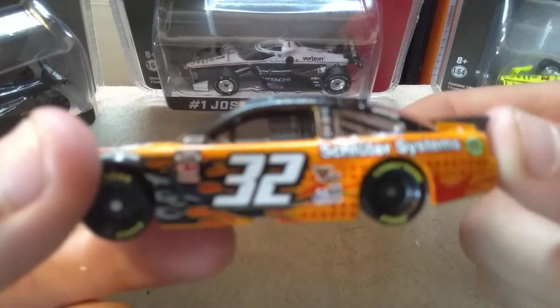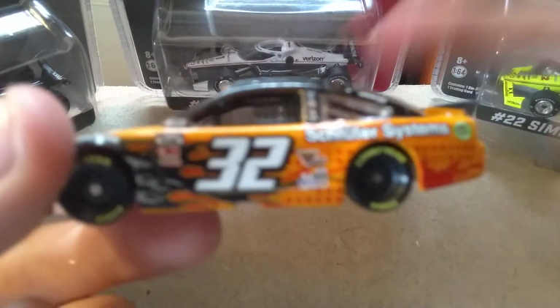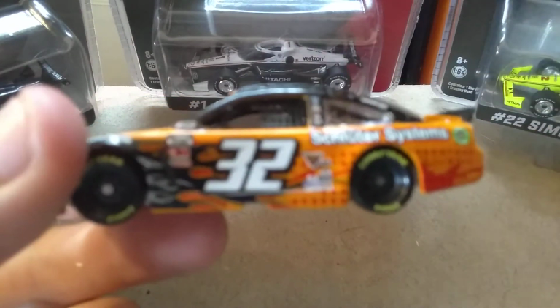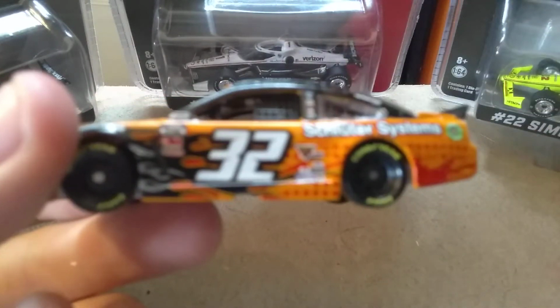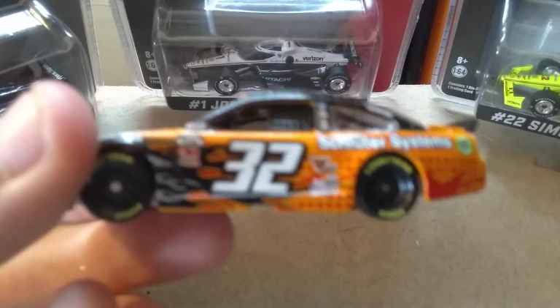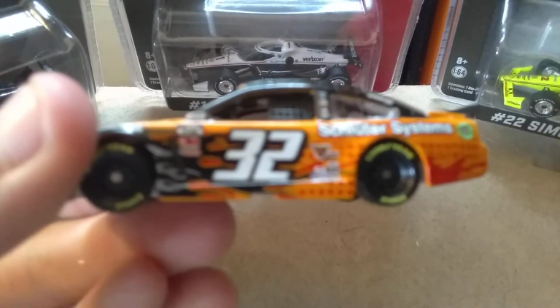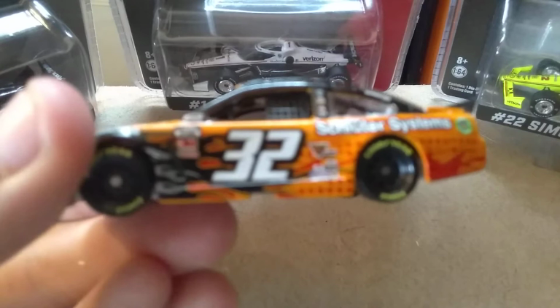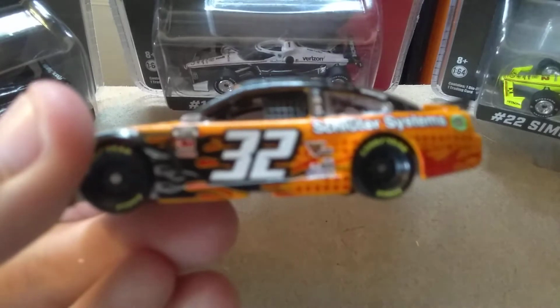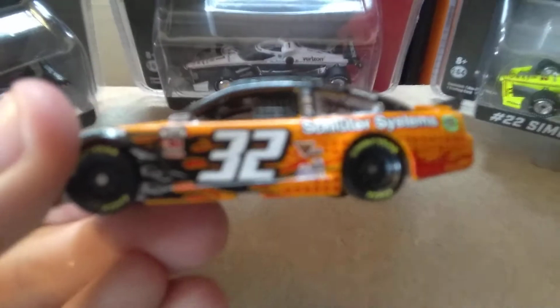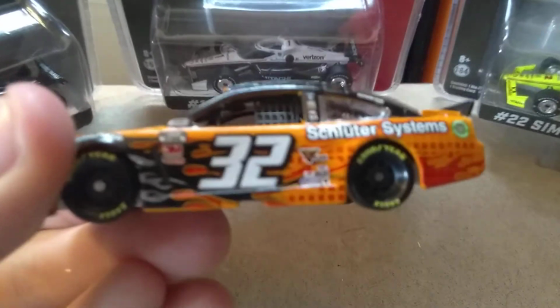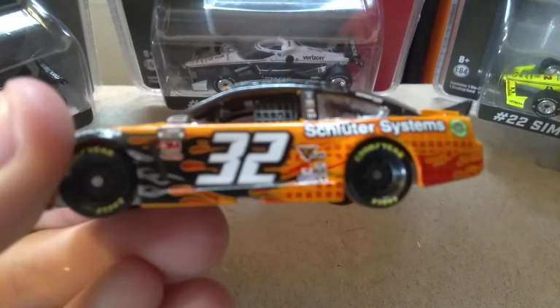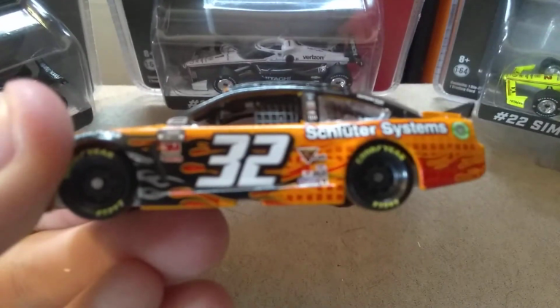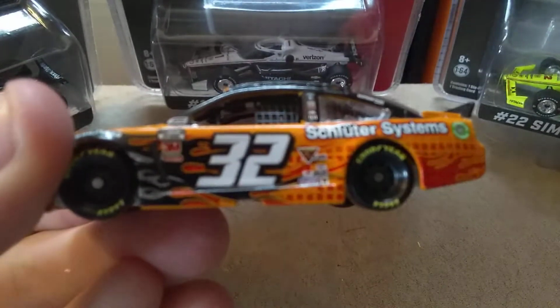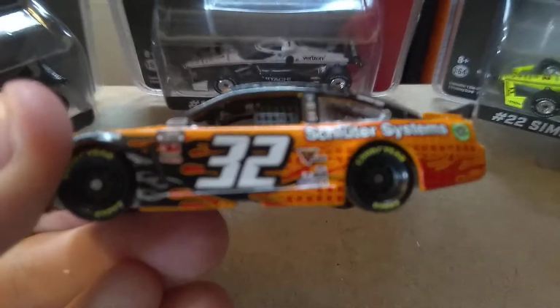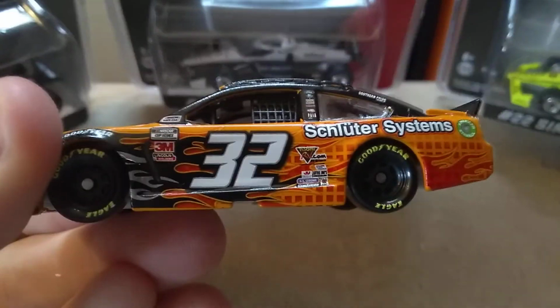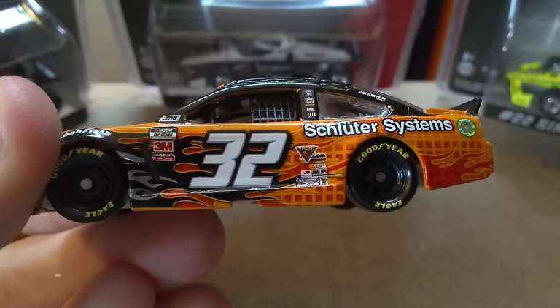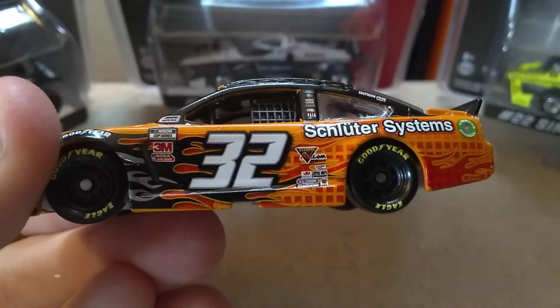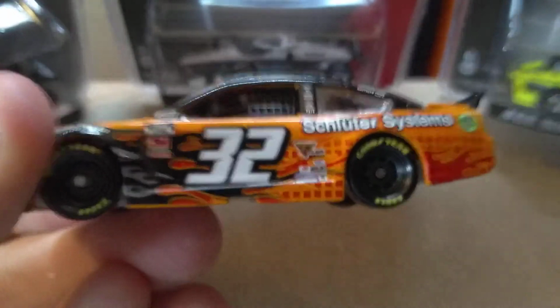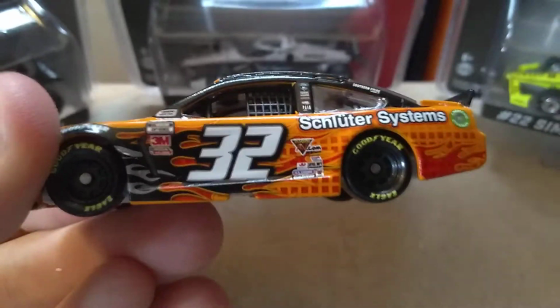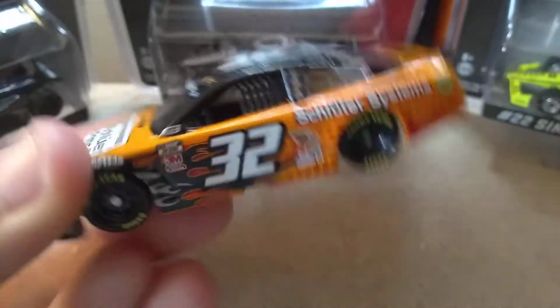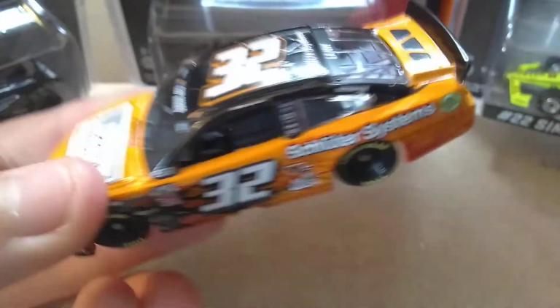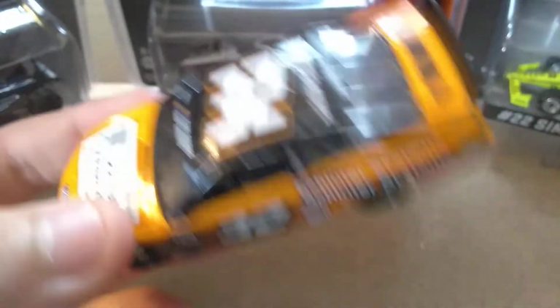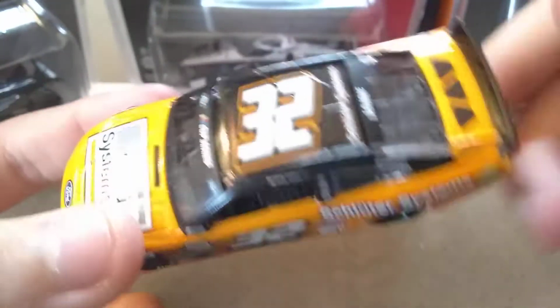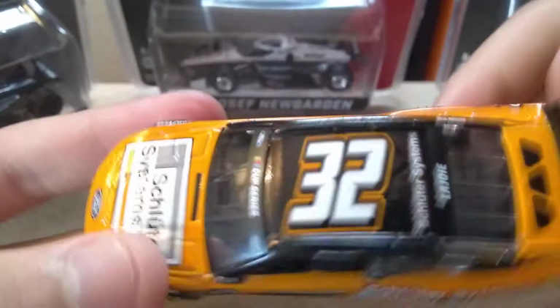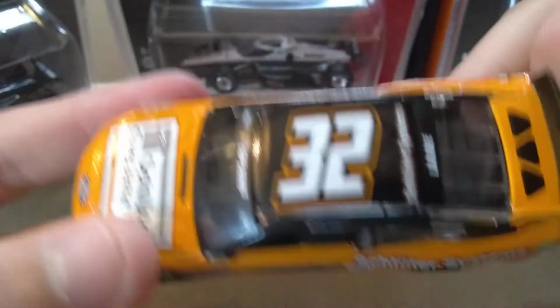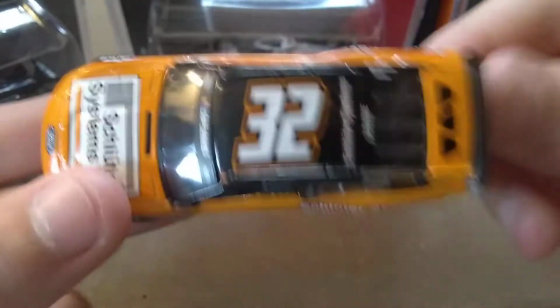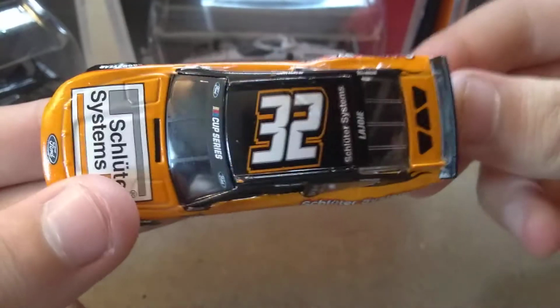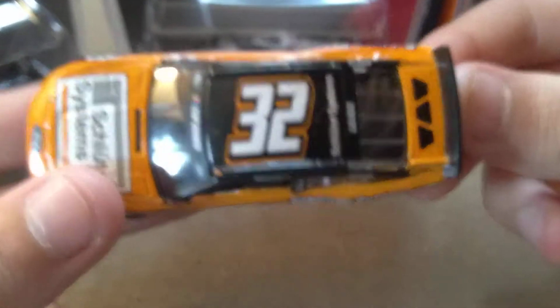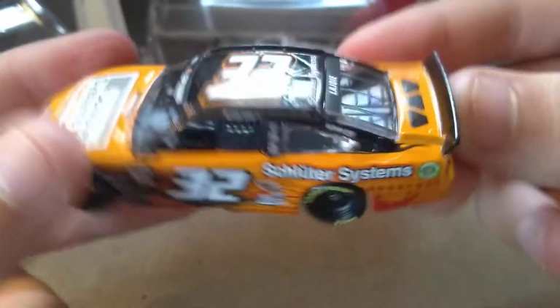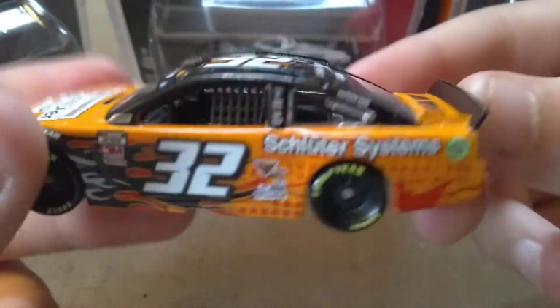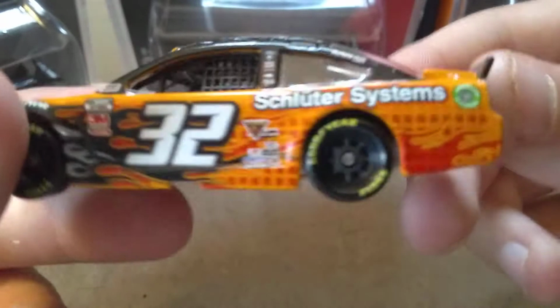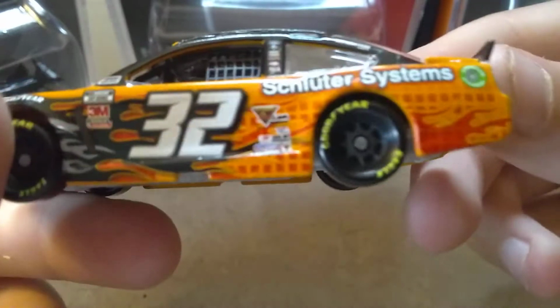I'm trying to buy a lot of them this year, but if we get shitty quality diecasts like this one, I'm not gonna buy a lot.